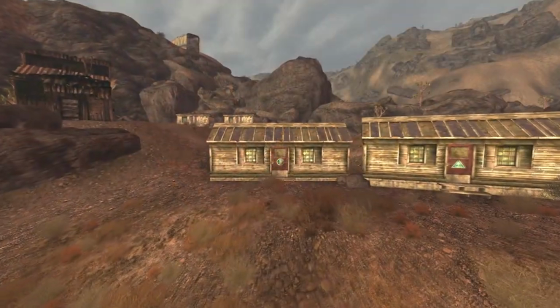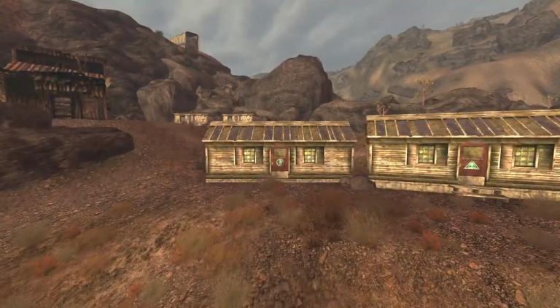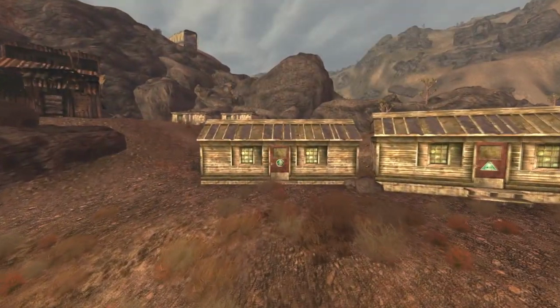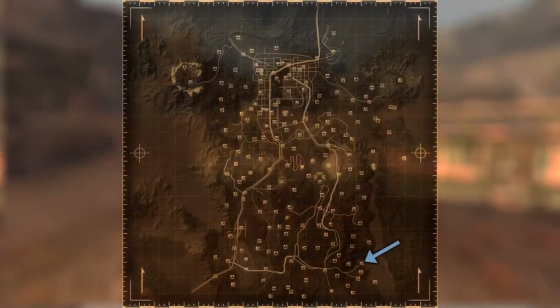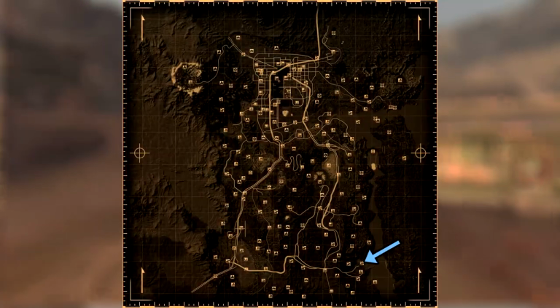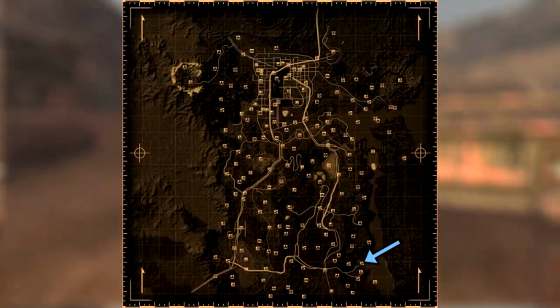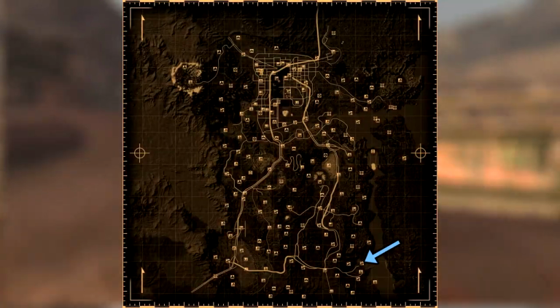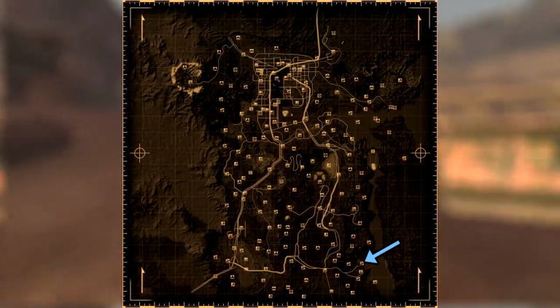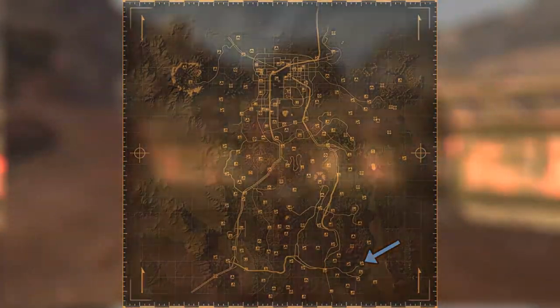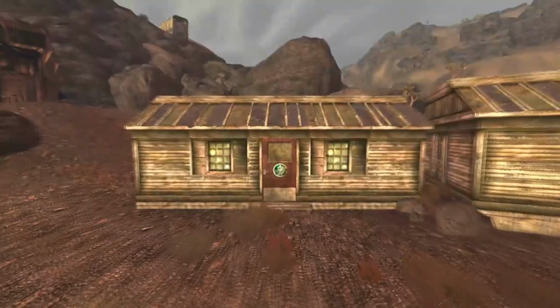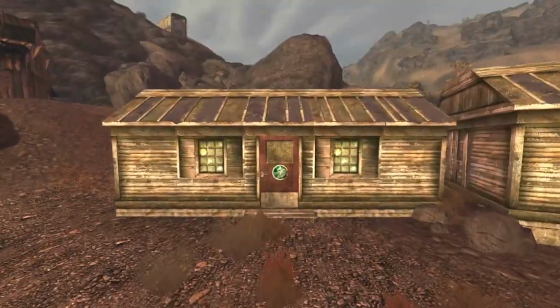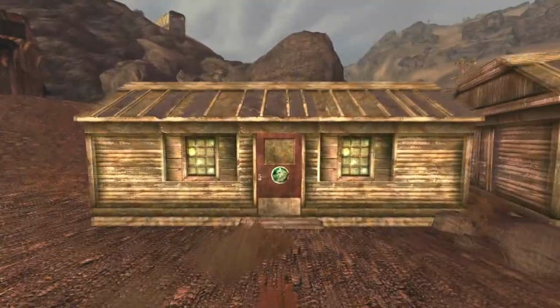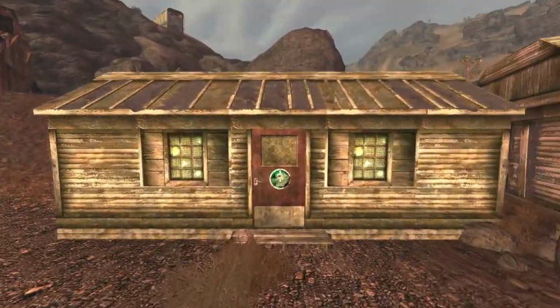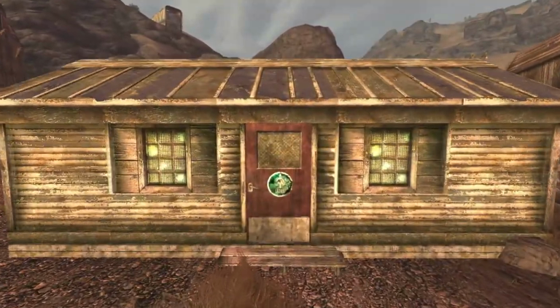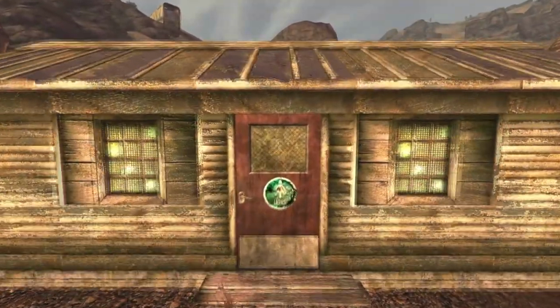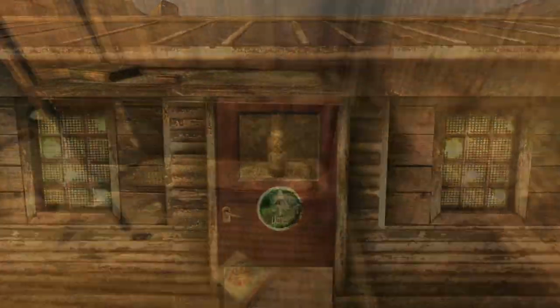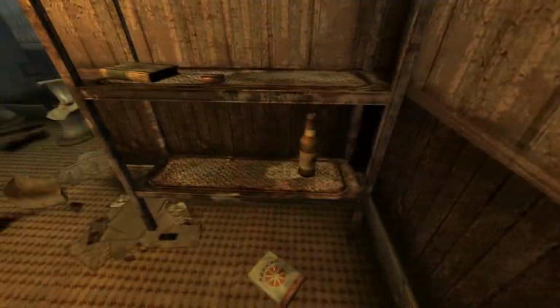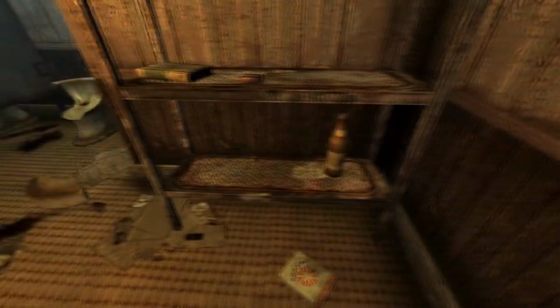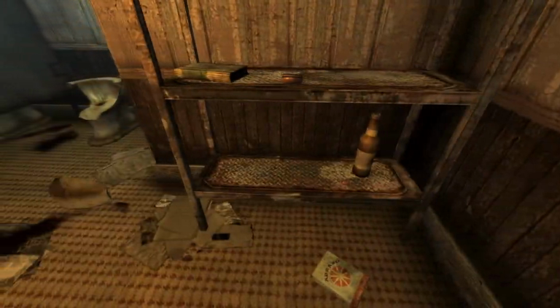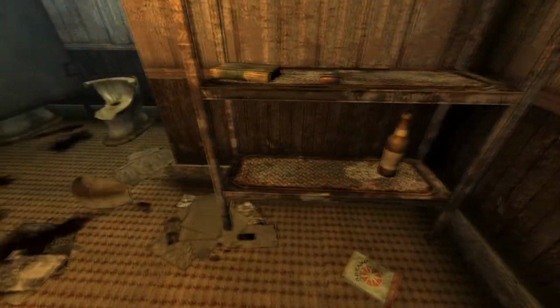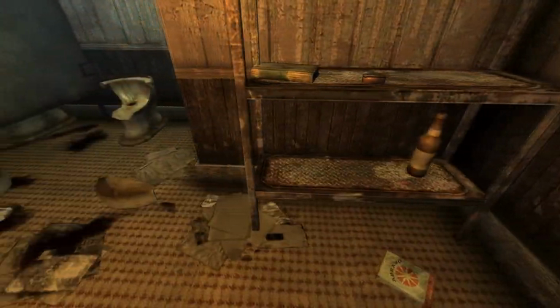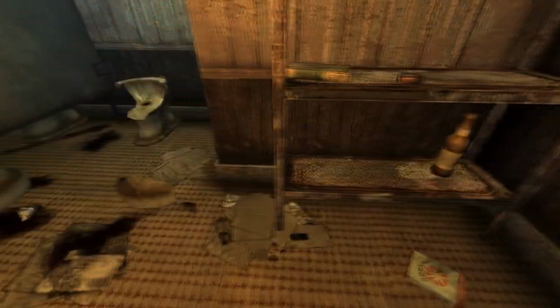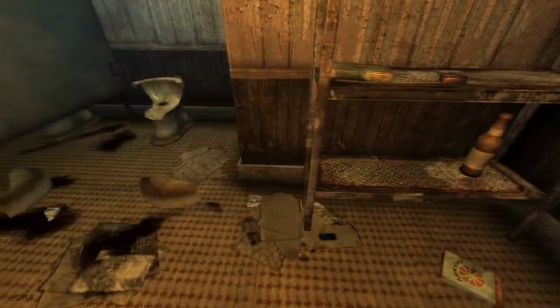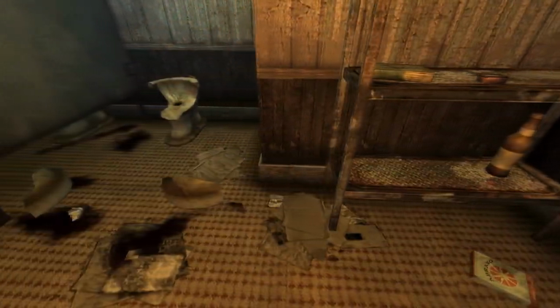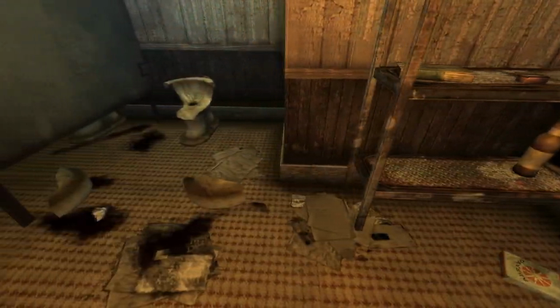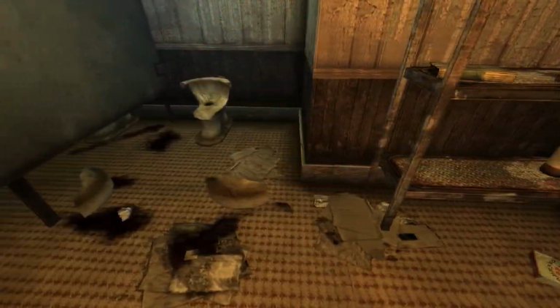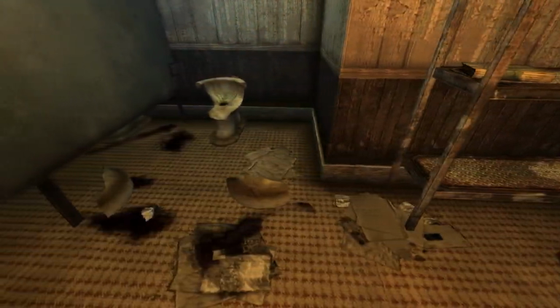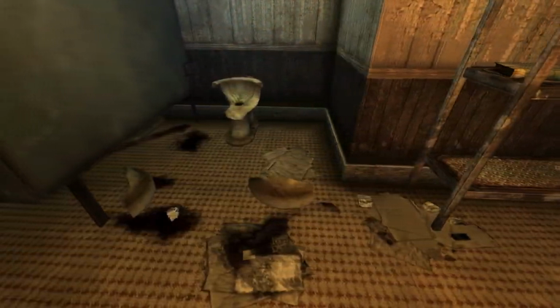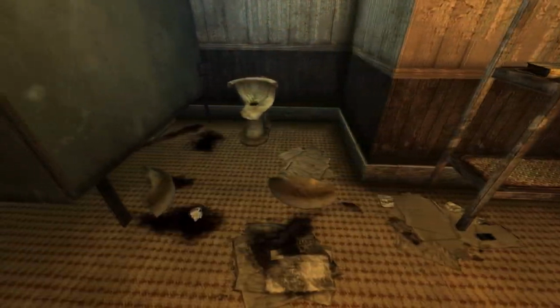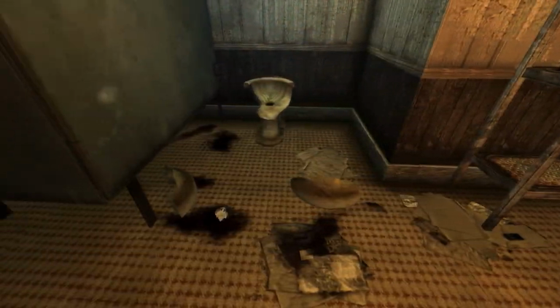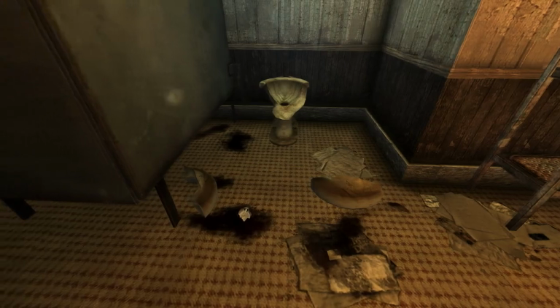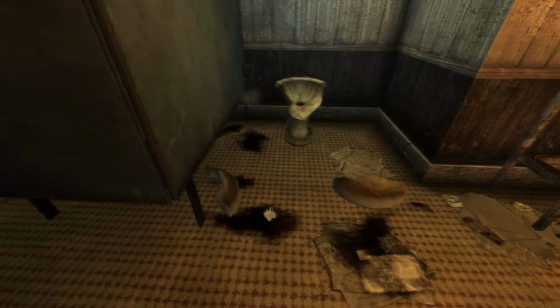Next up is Cottonwood Cove. Make your way to the women's toilets. On the bottom shelf next to a Sunset Sarsaparilla bottle will be the cap.